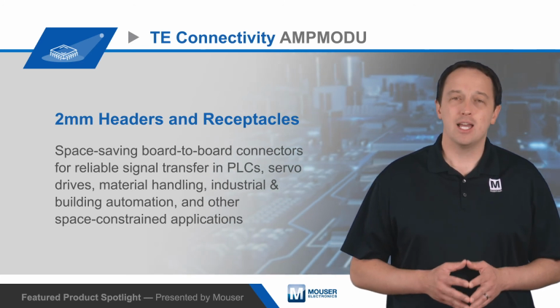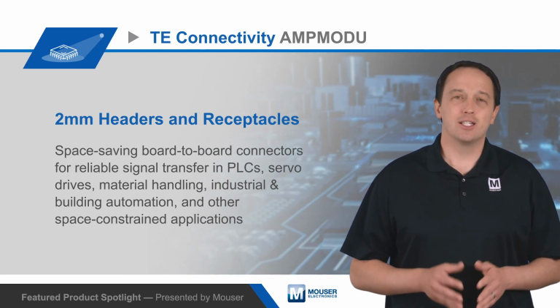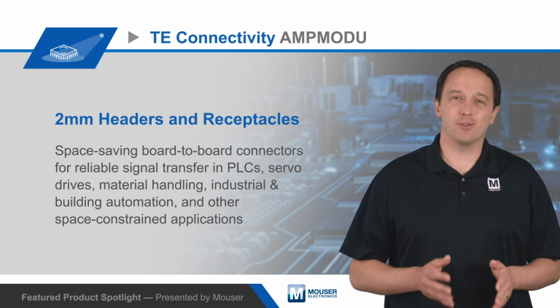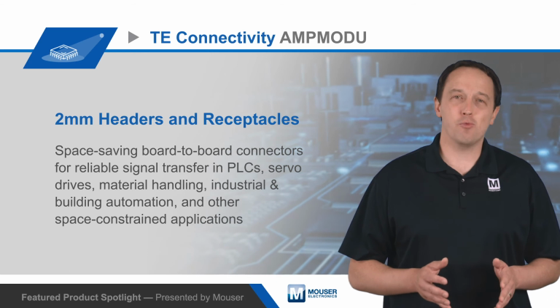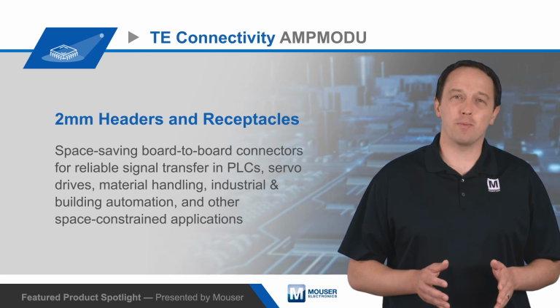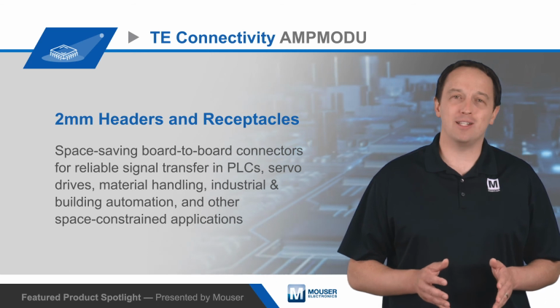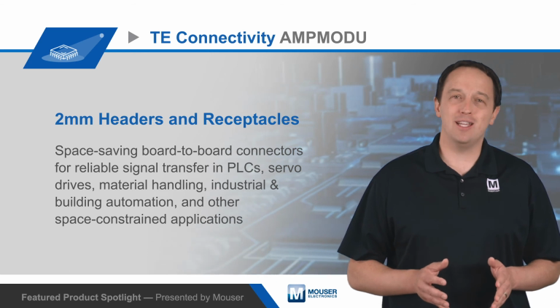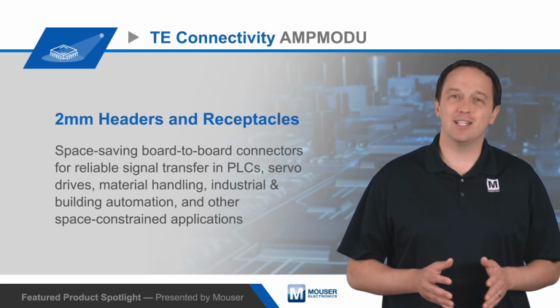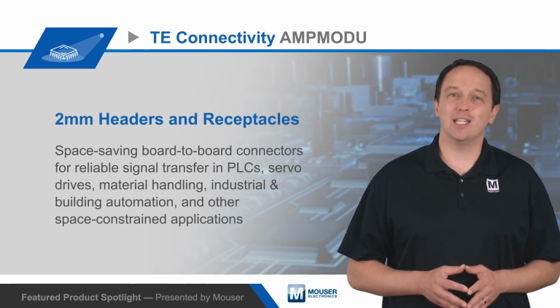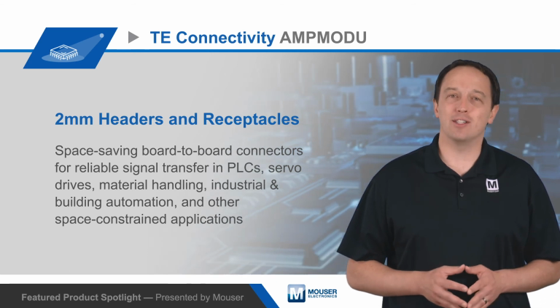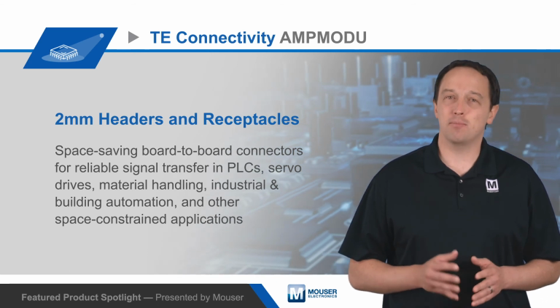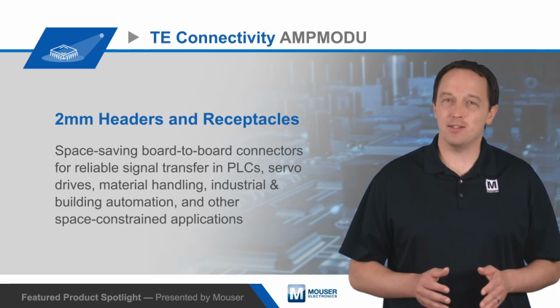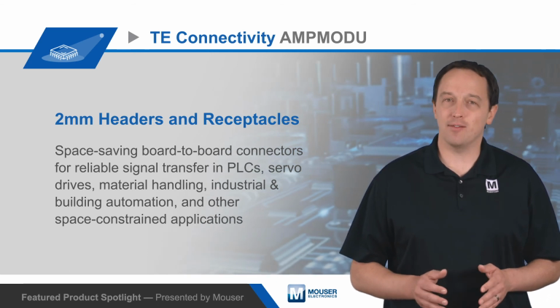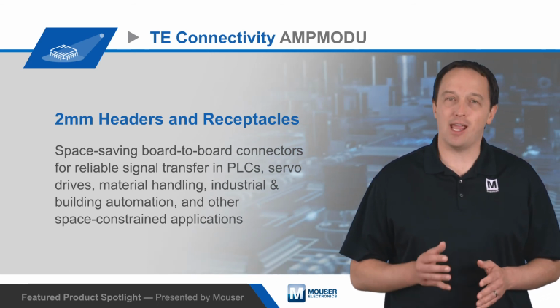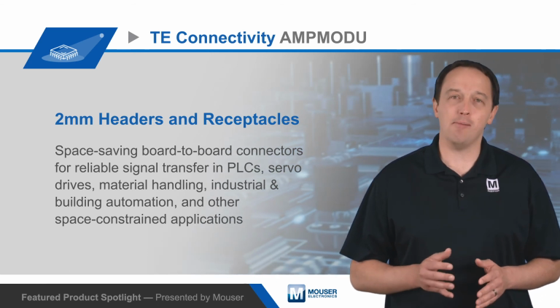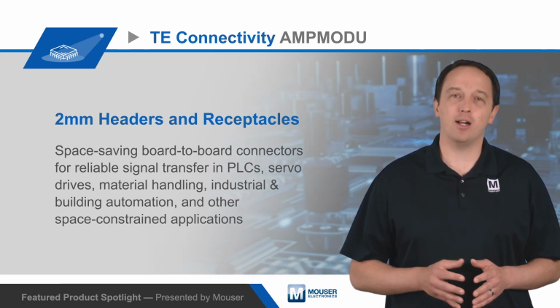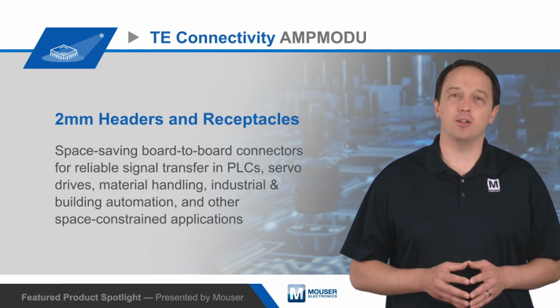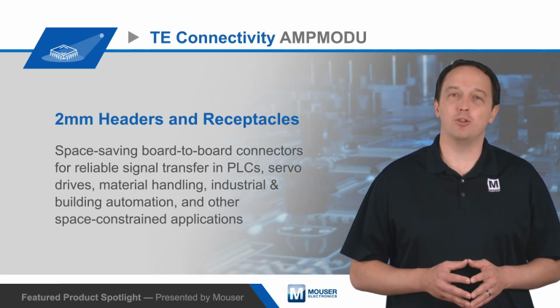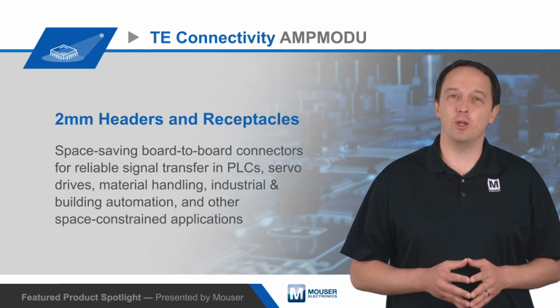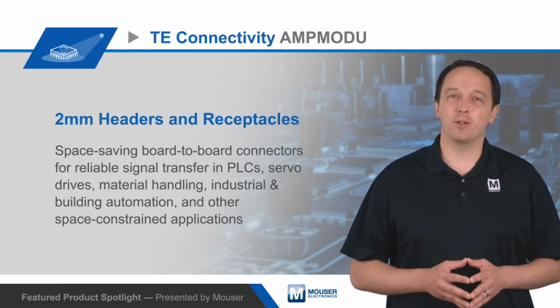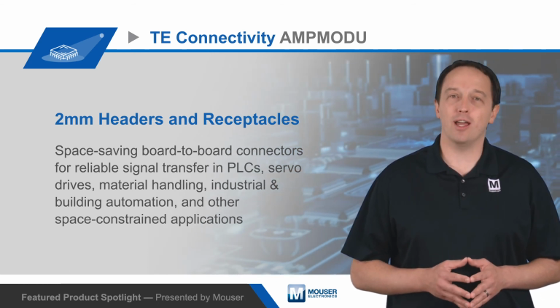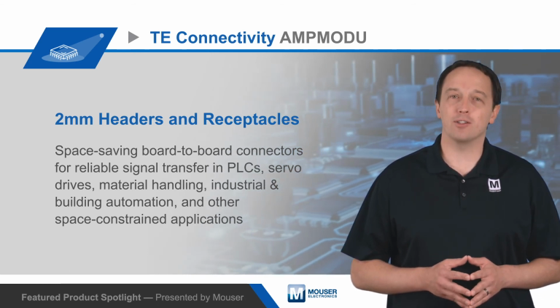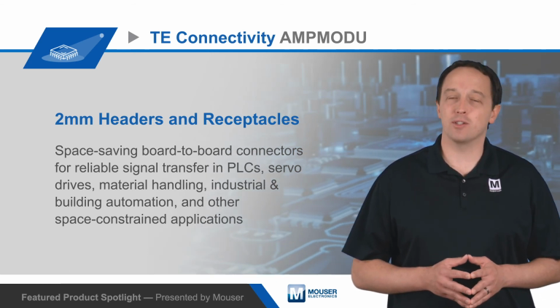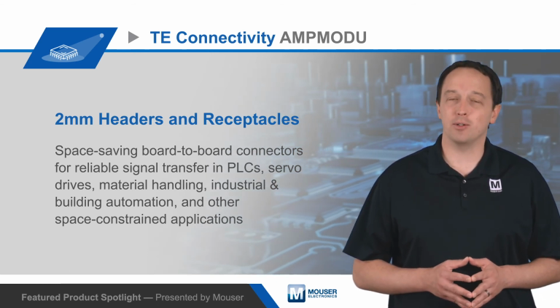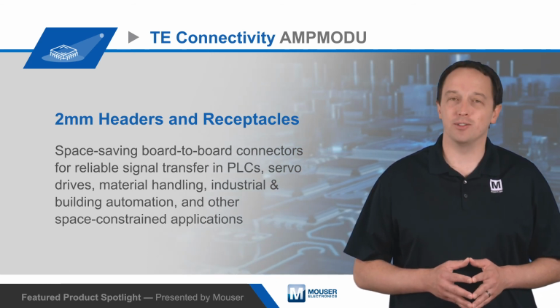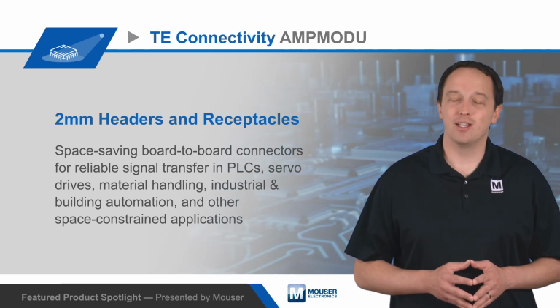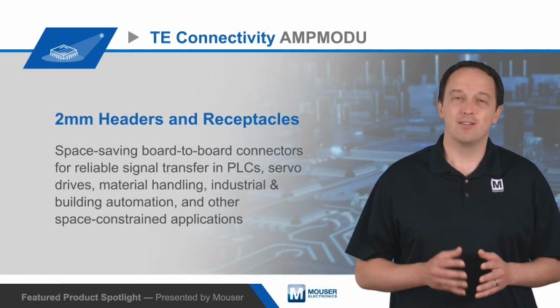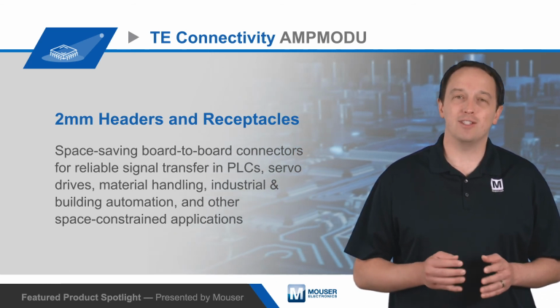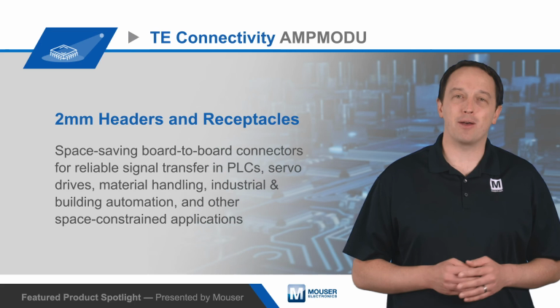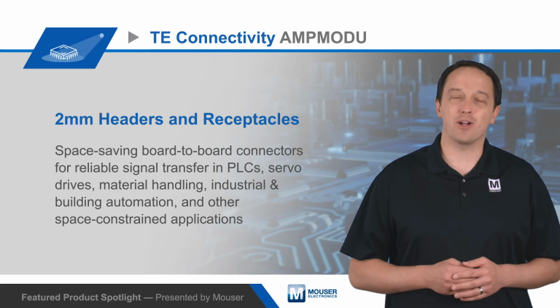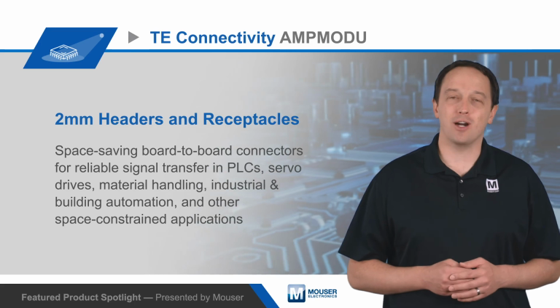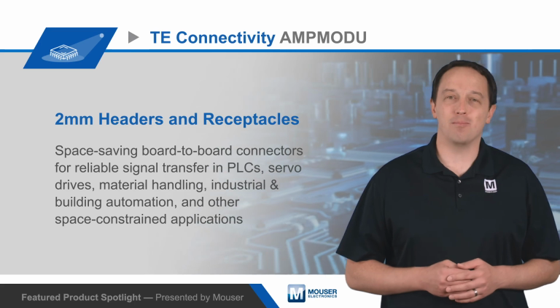To learn more about TE Connectivity's space-saving AmpMod-U 2mm headers and receptacles, visit Mauser.com.